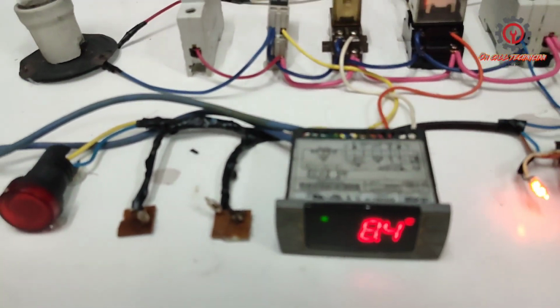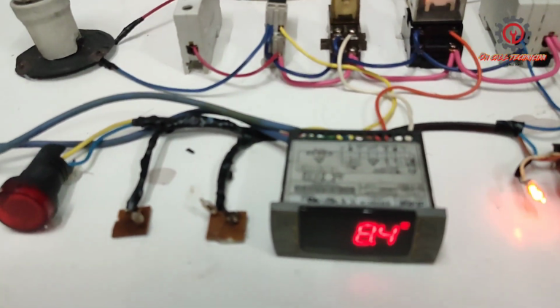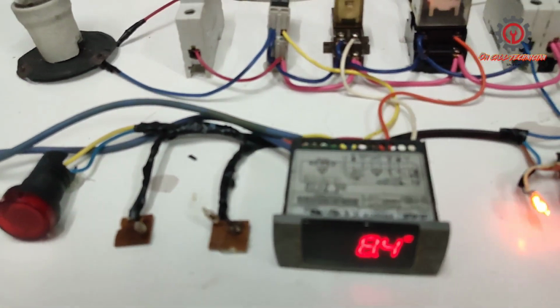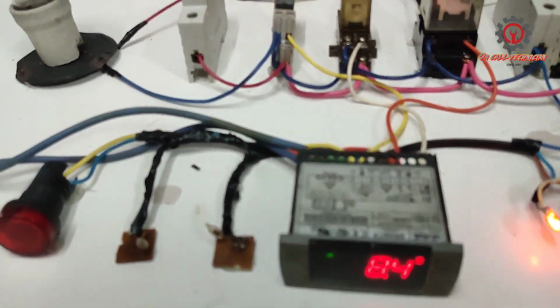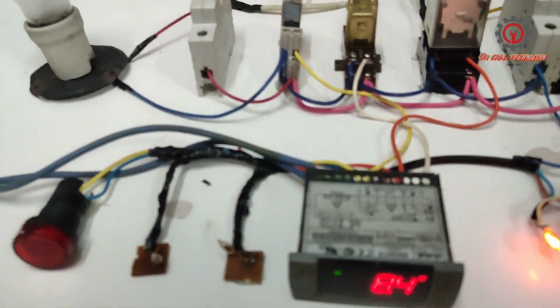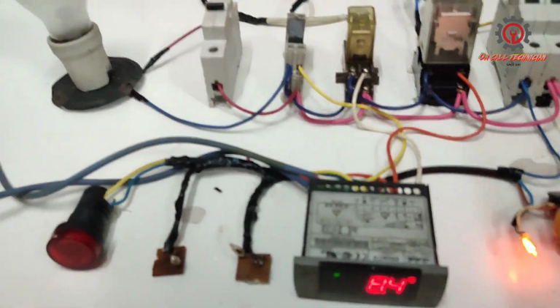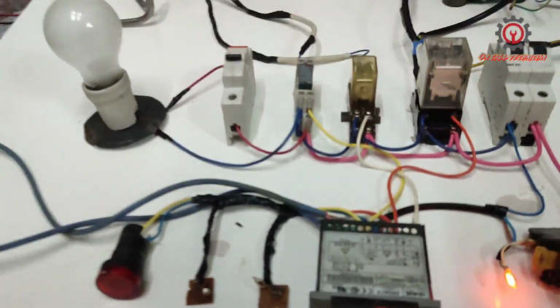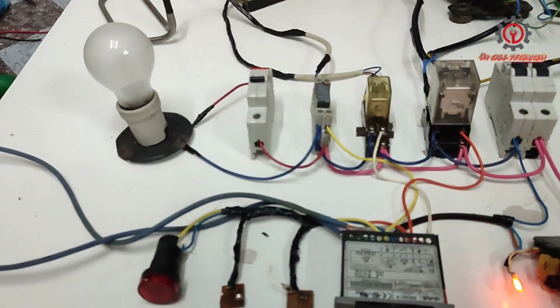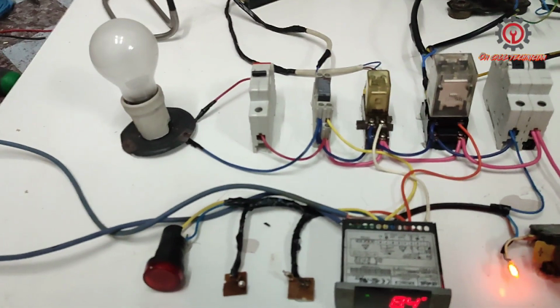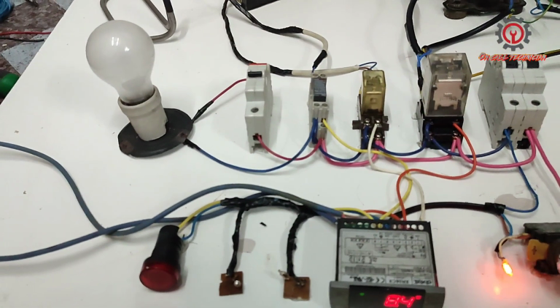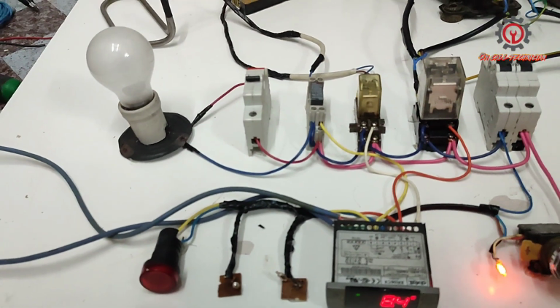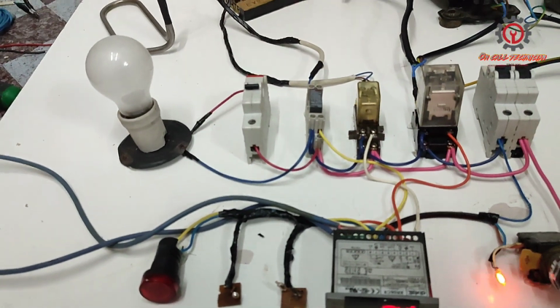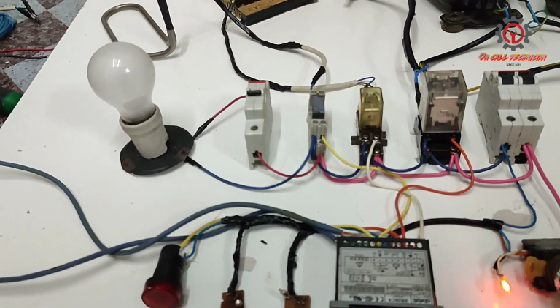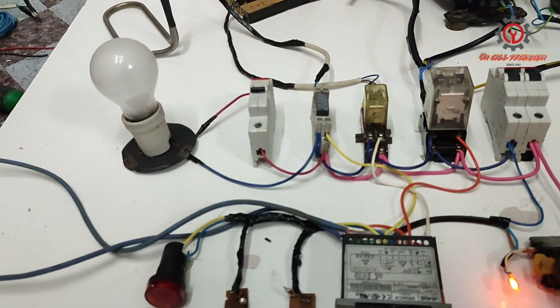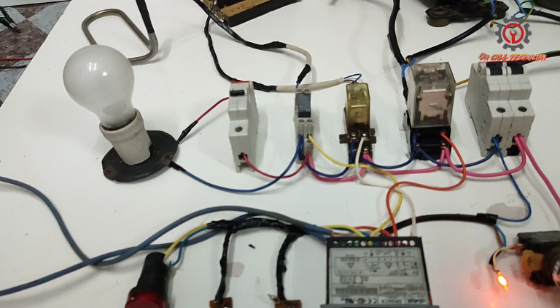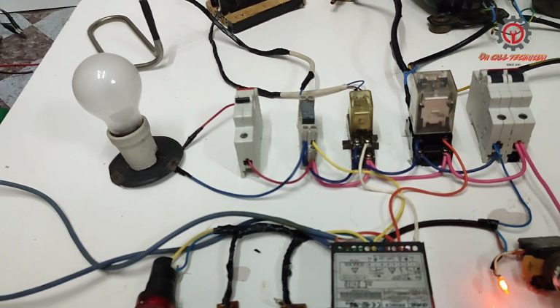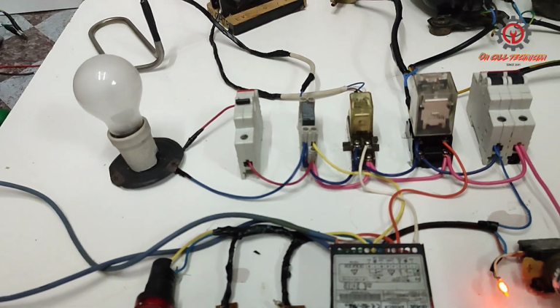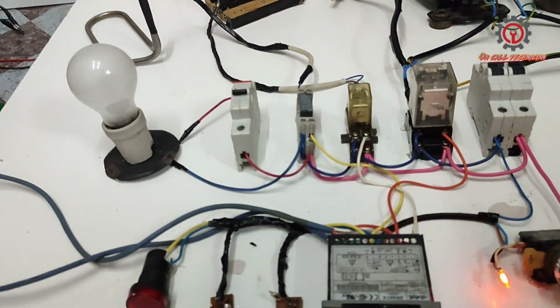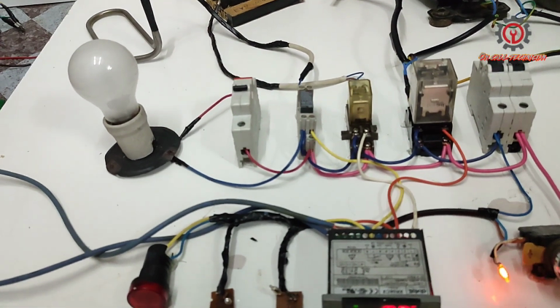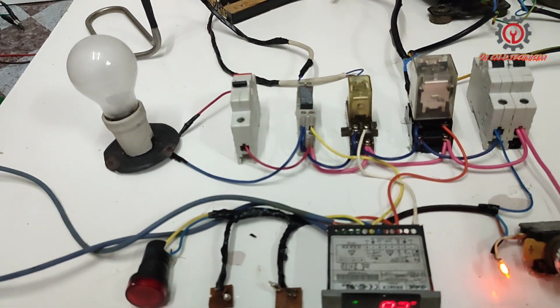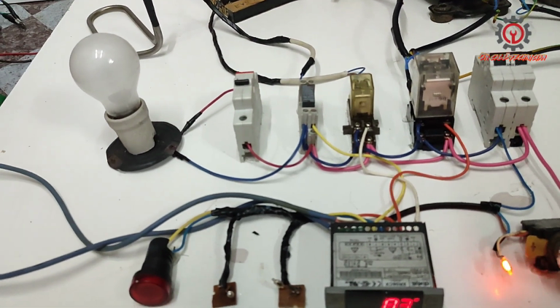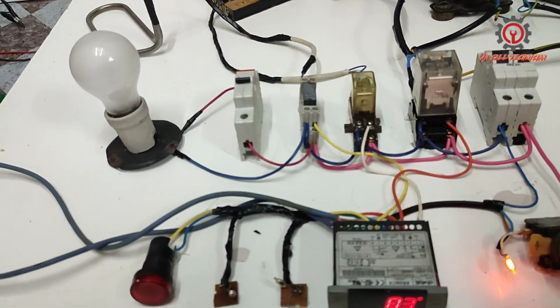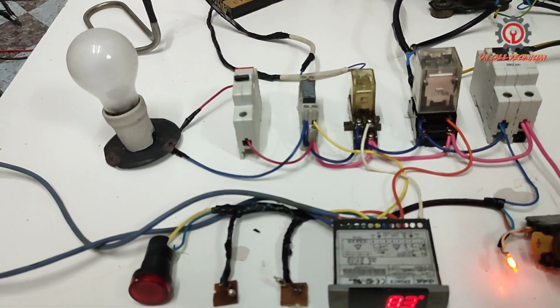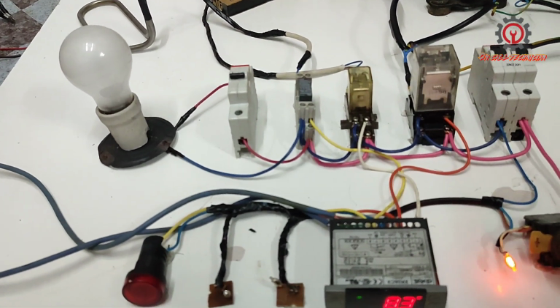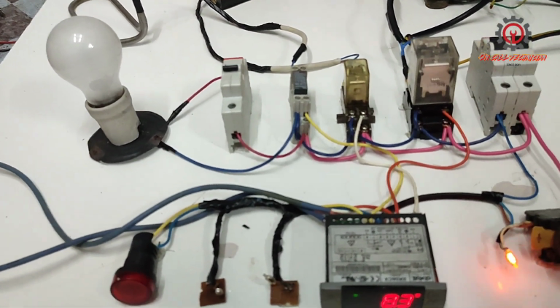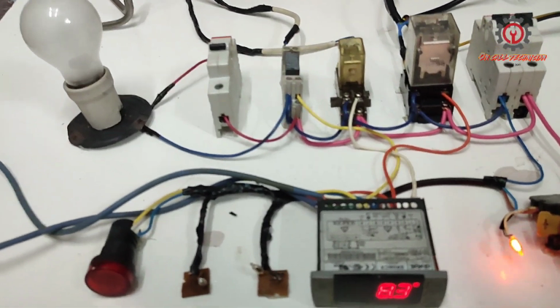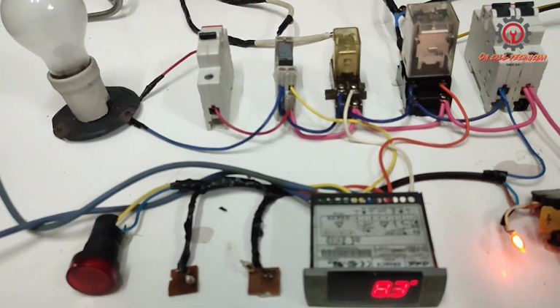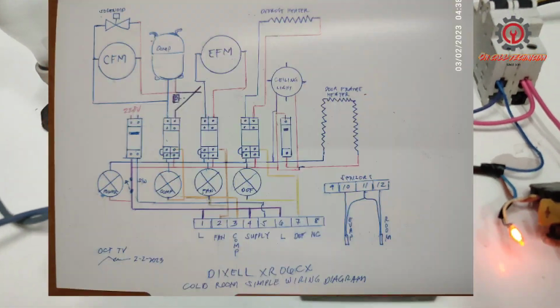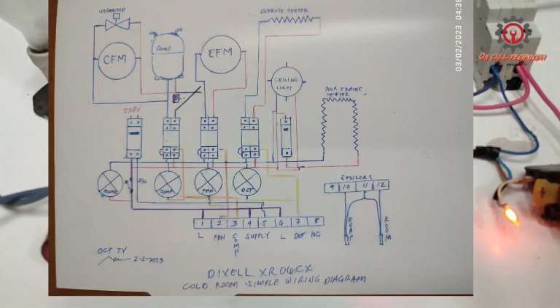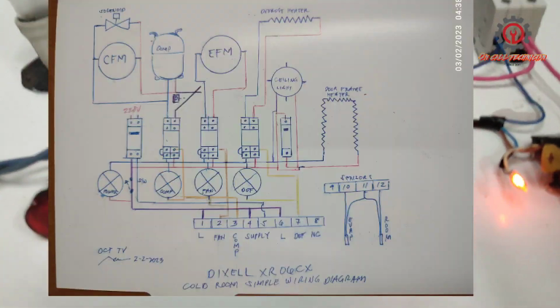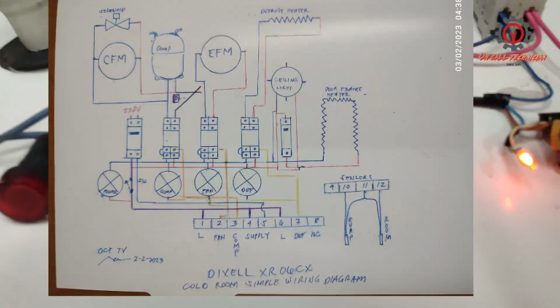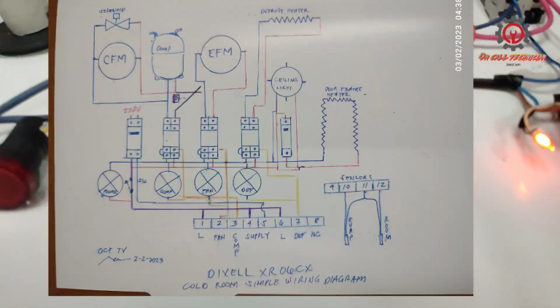So that's how you wire the Dixel XR06CX into a cold room.